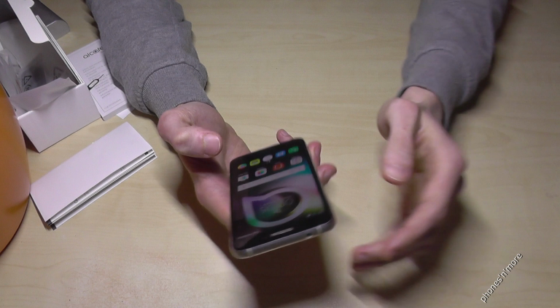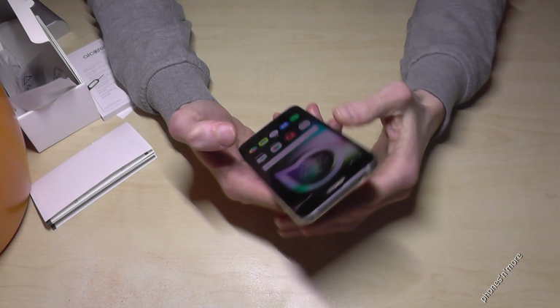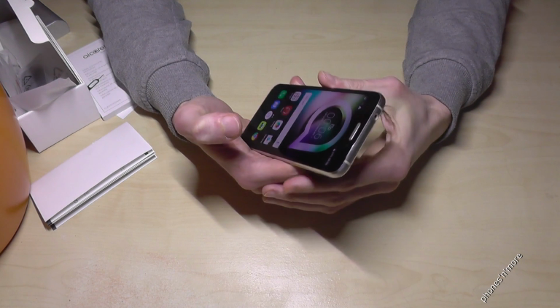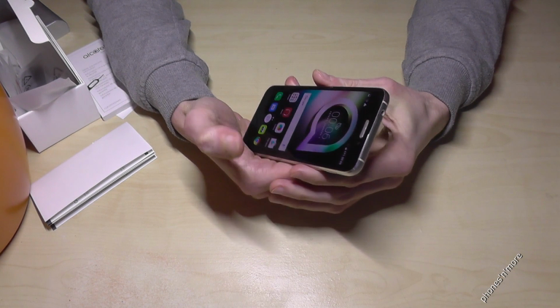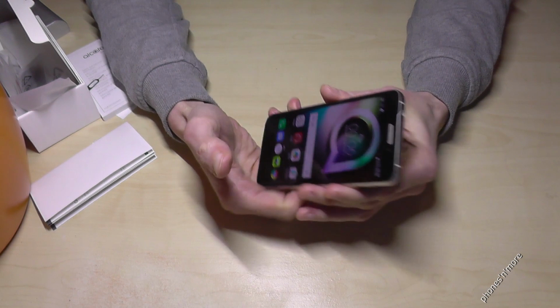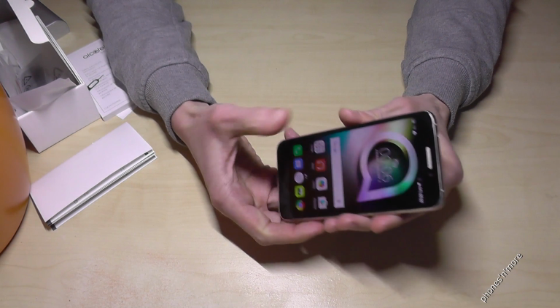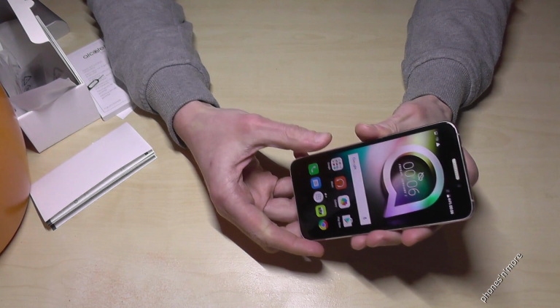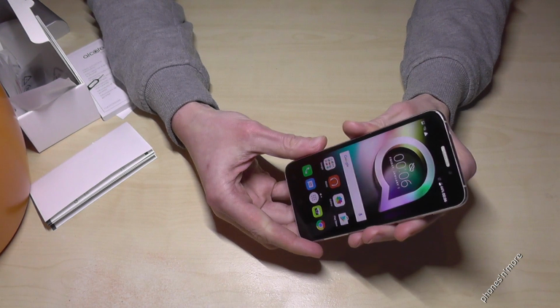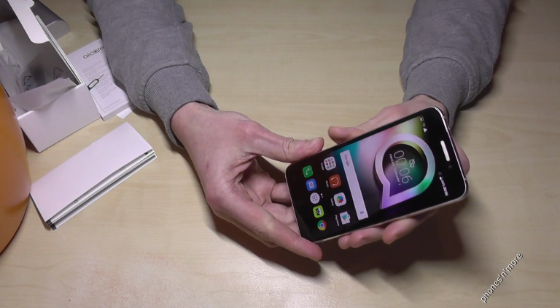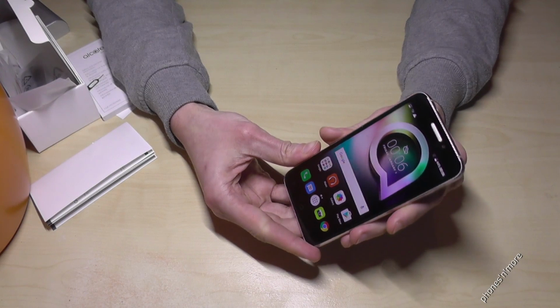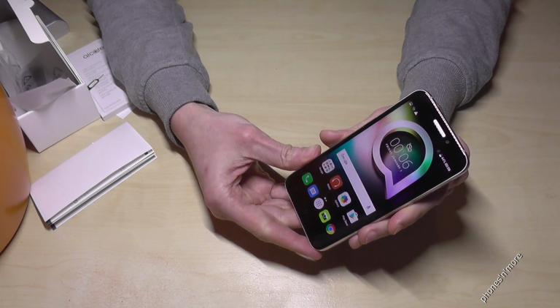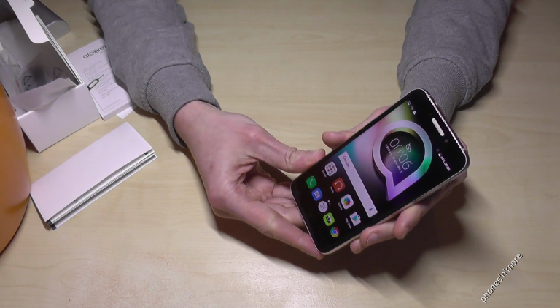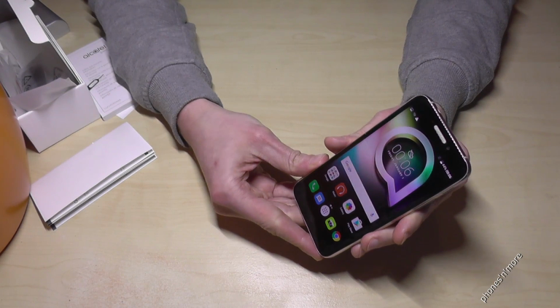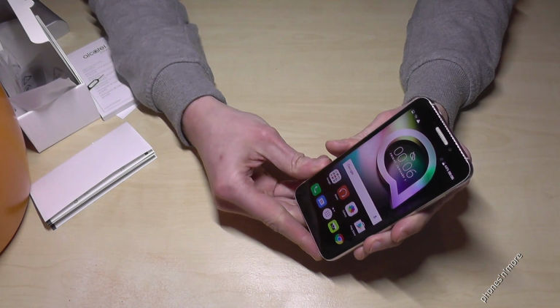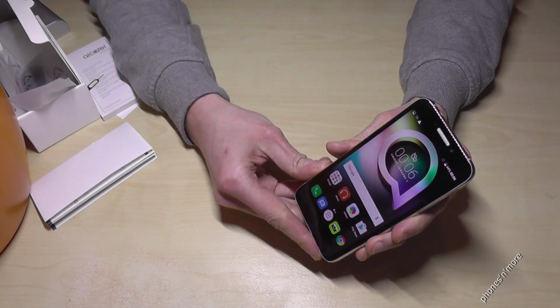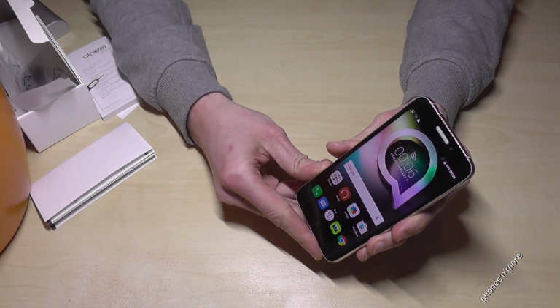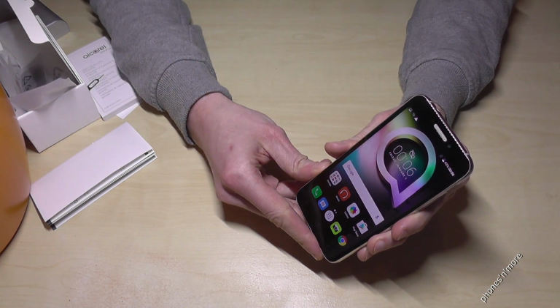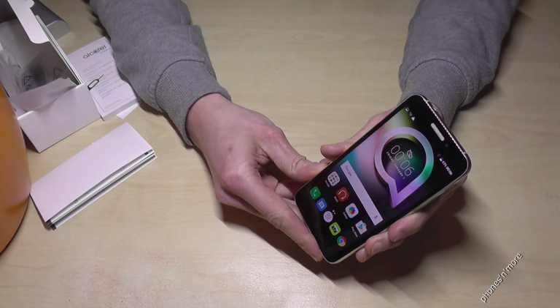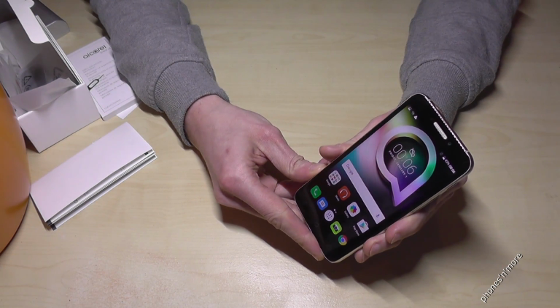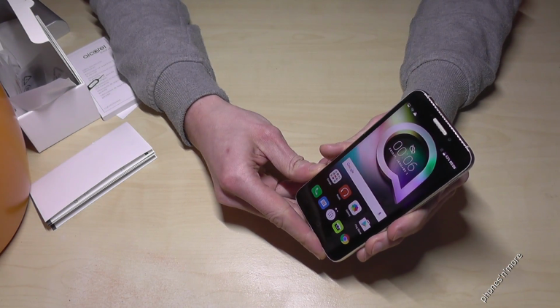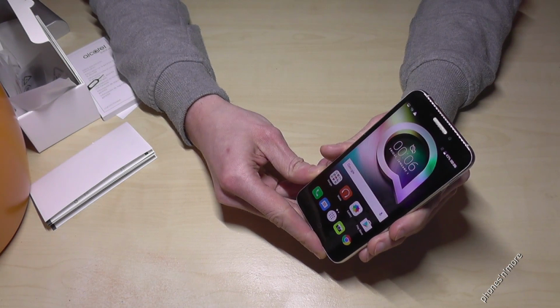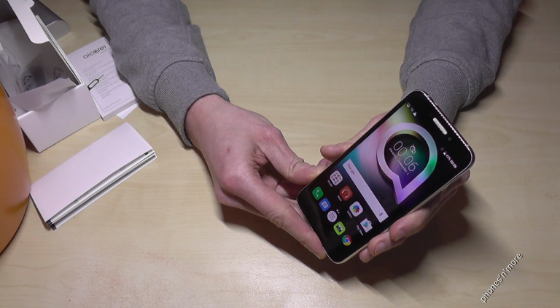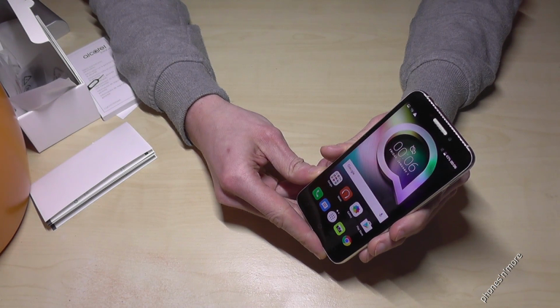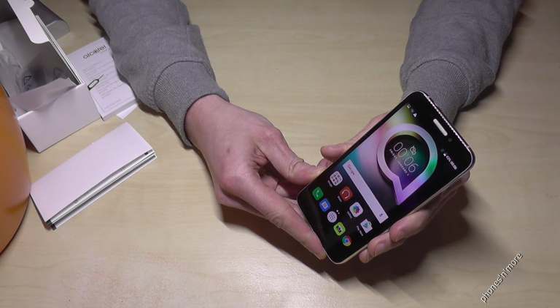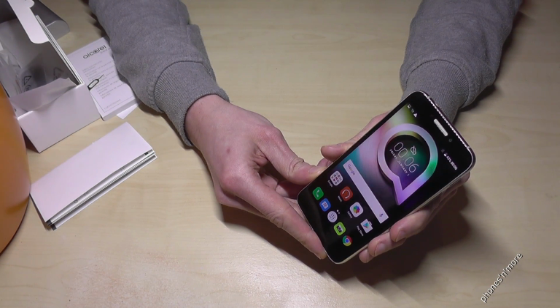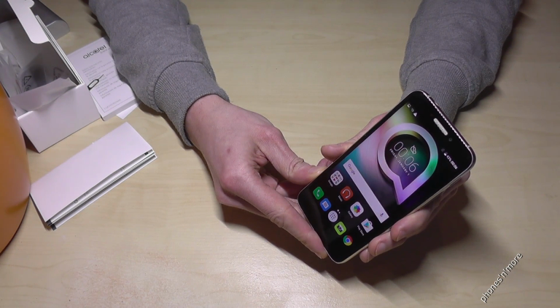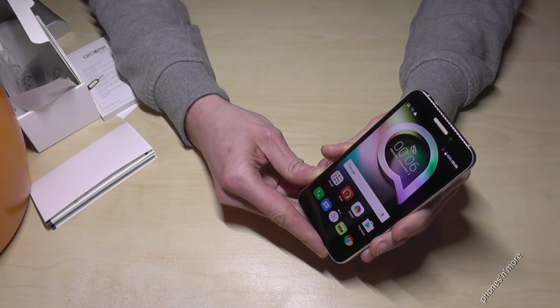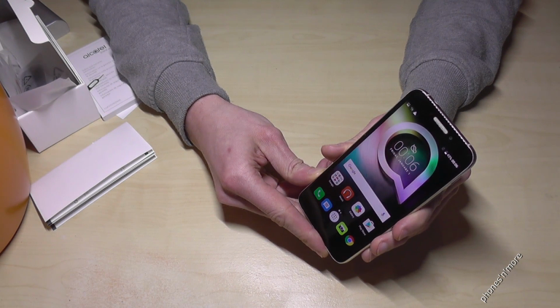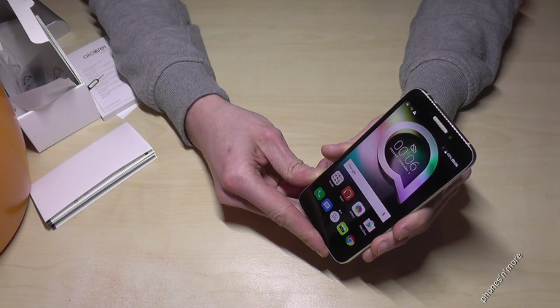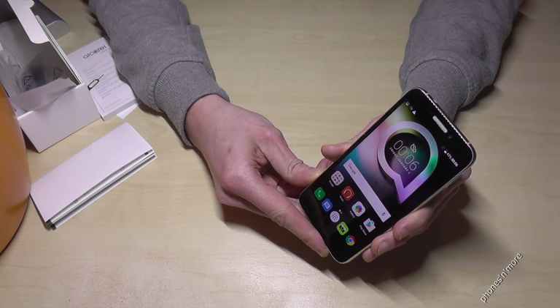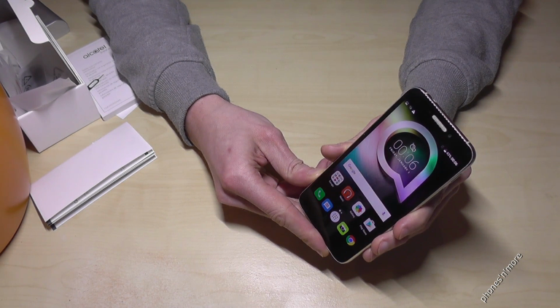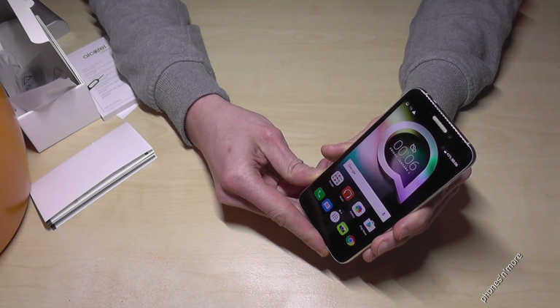Hello everybody! I want to show you with this video how to take a screenshot with the Alcatel Shine Light.